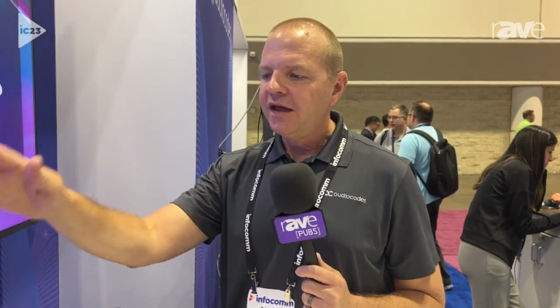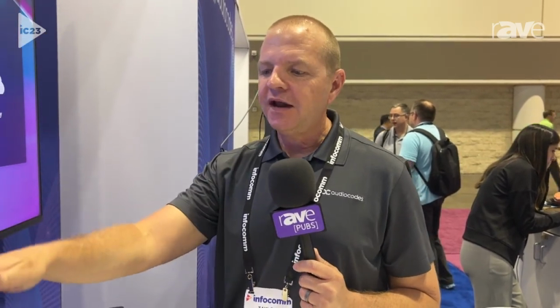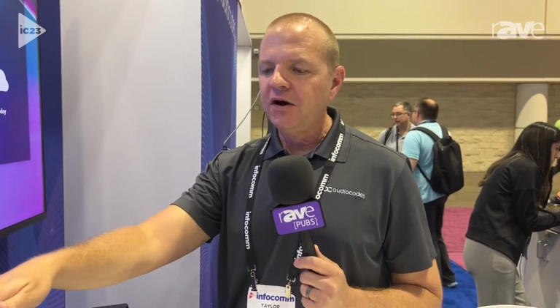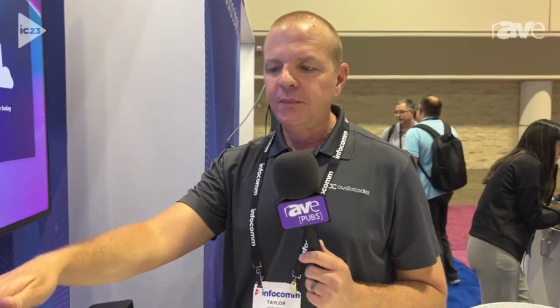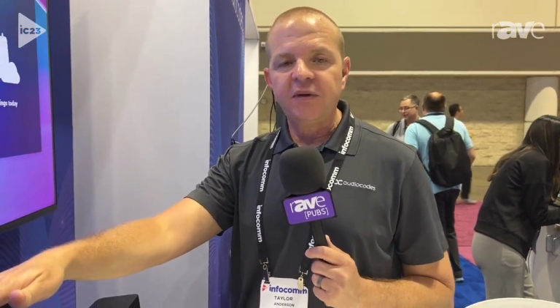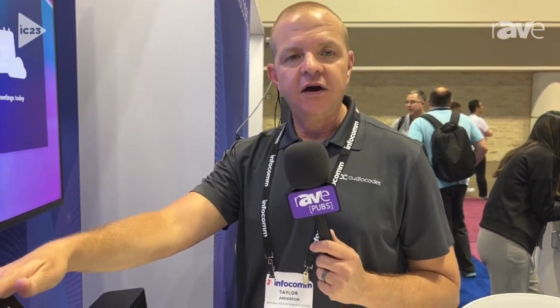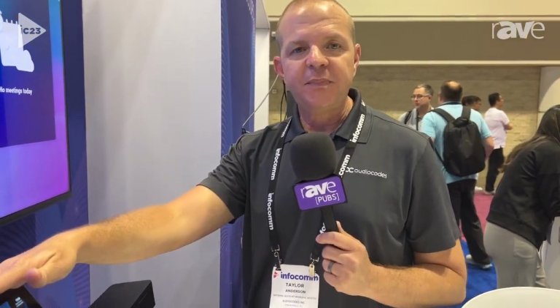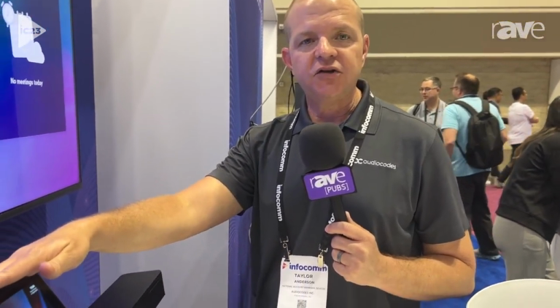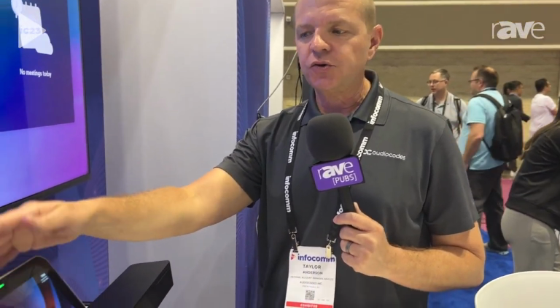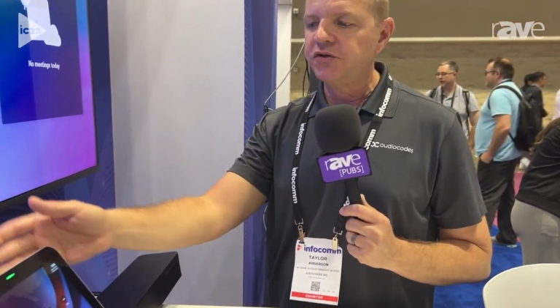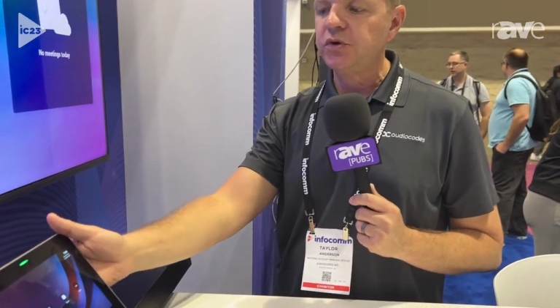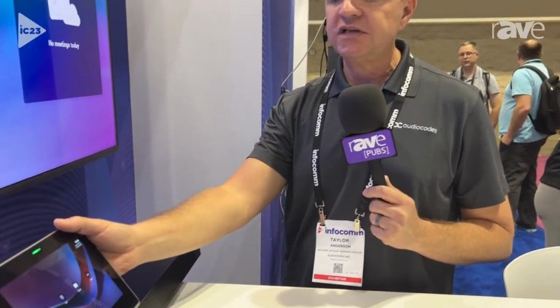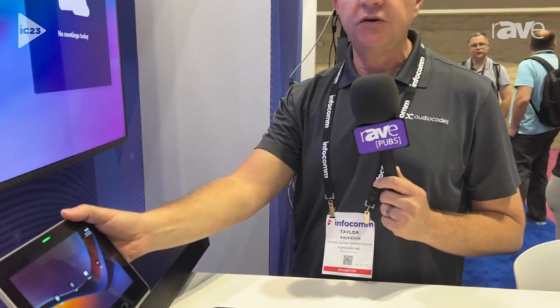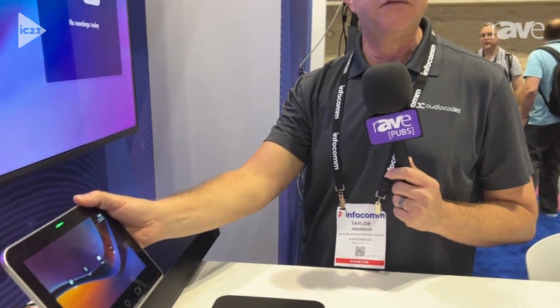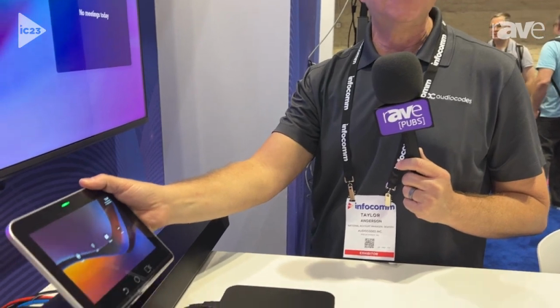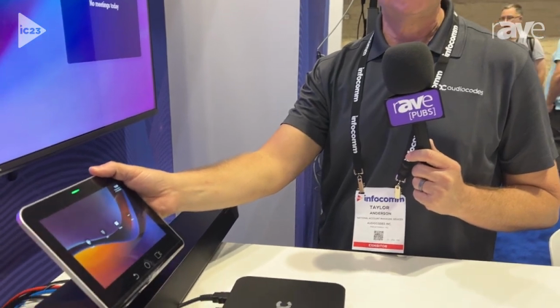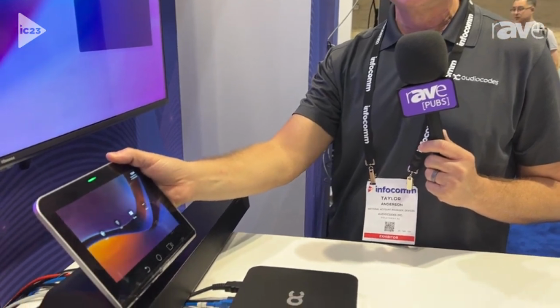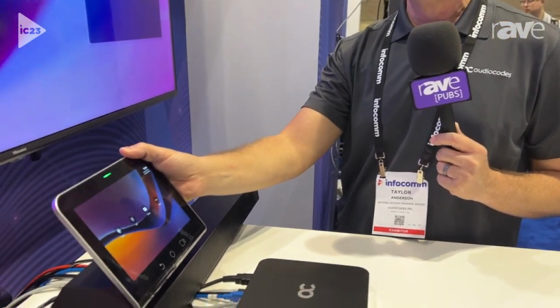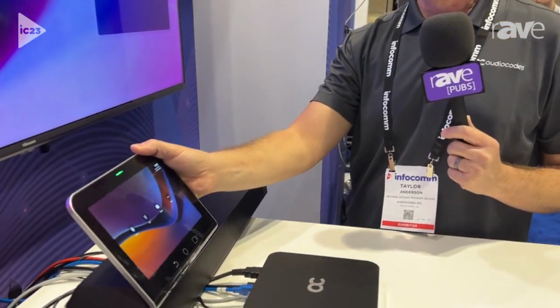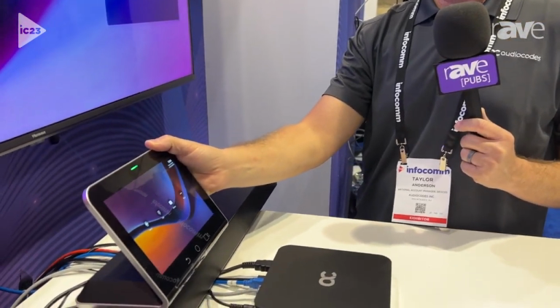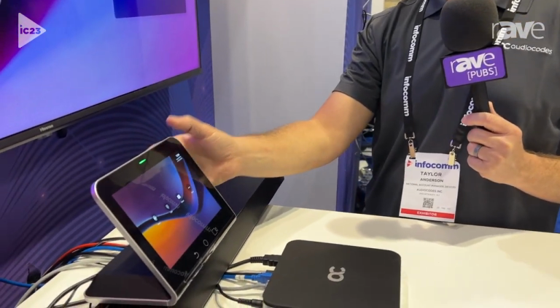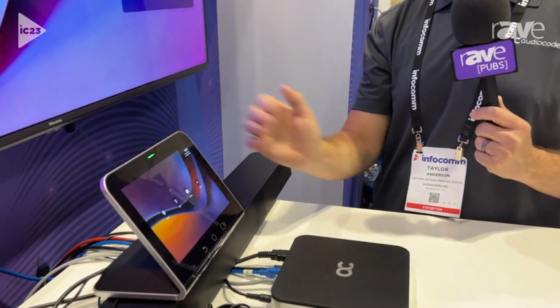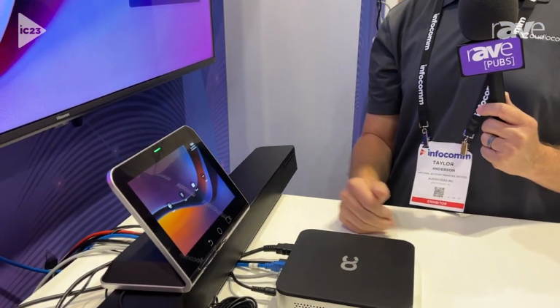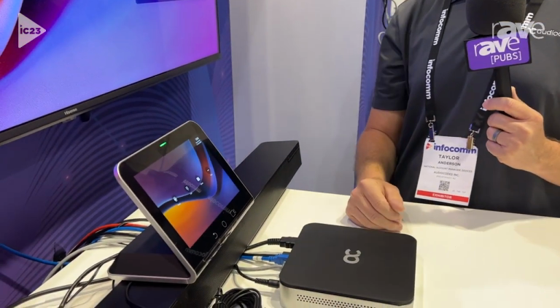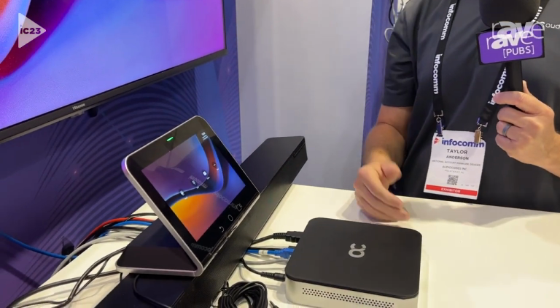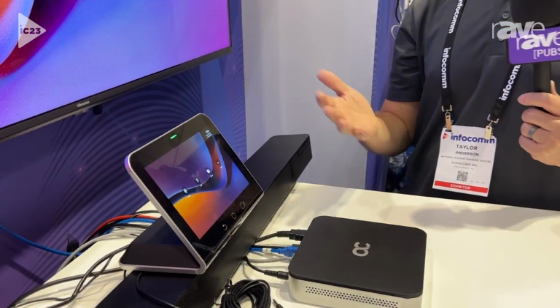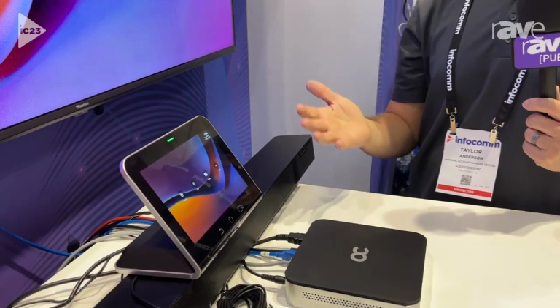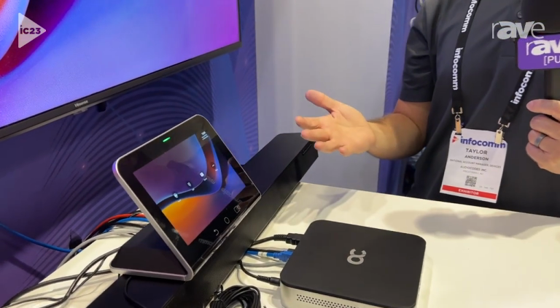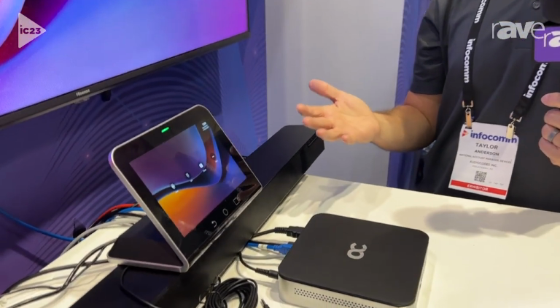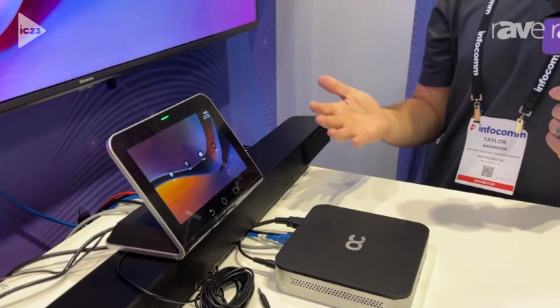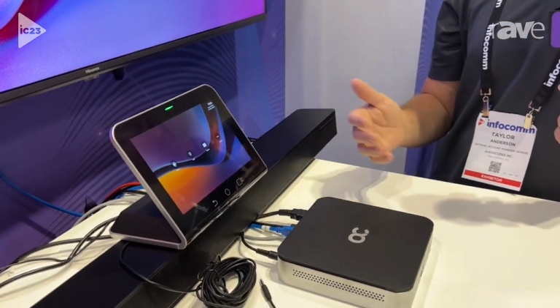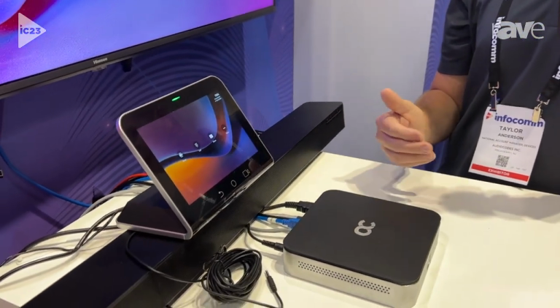I pair it up with my RX-Pad controller. This really is the only device that sits on the table — a nice, clean, but easy to deploy look.